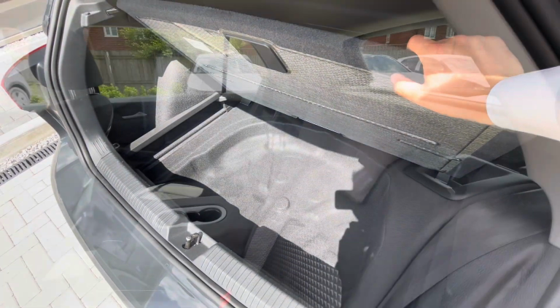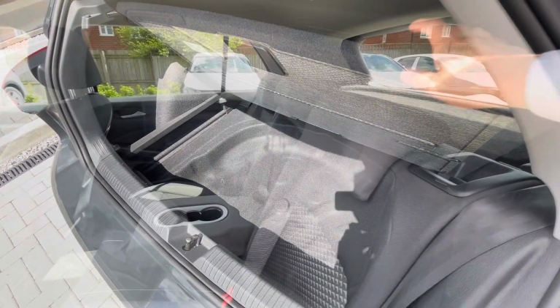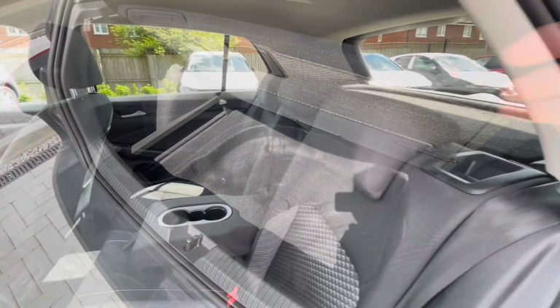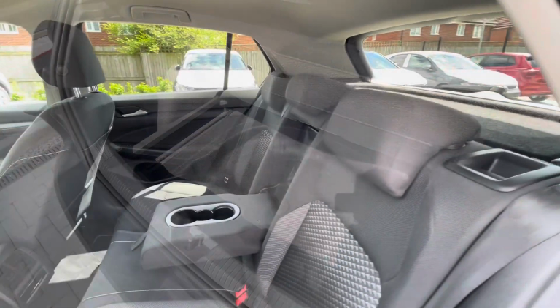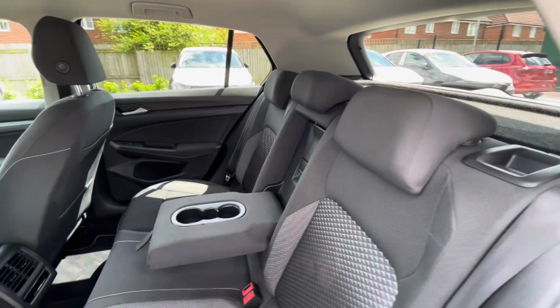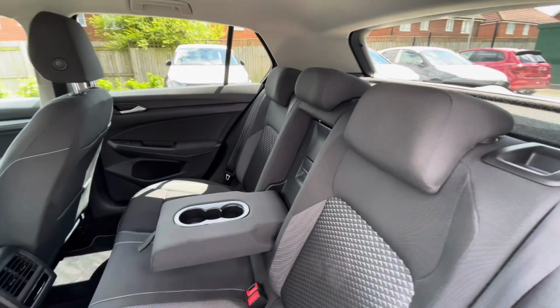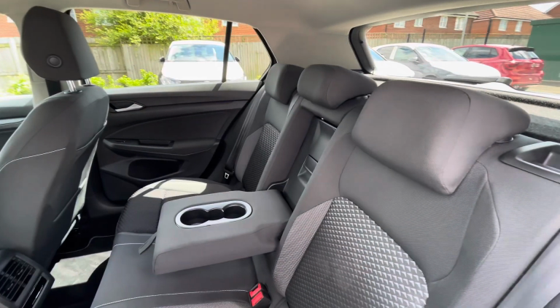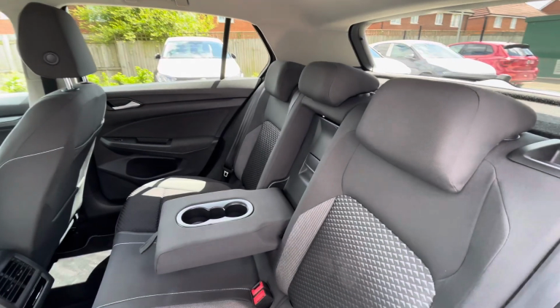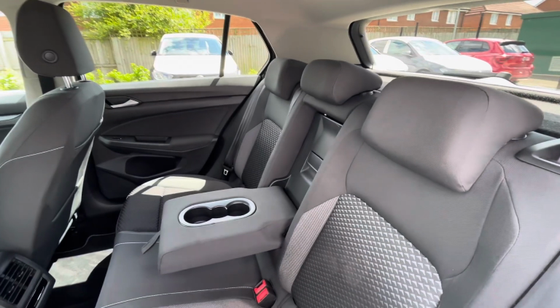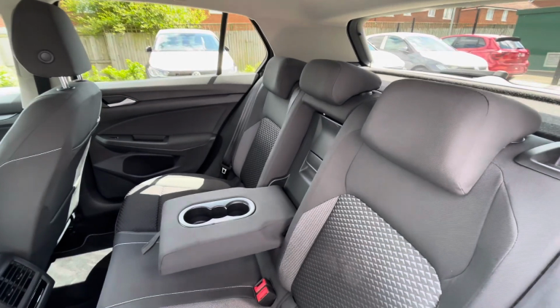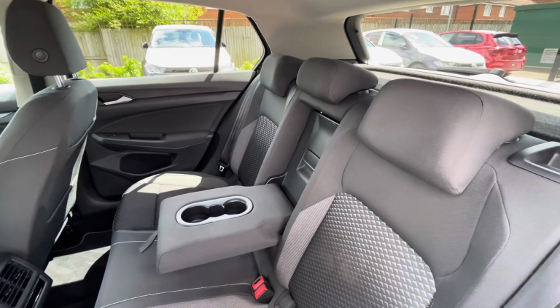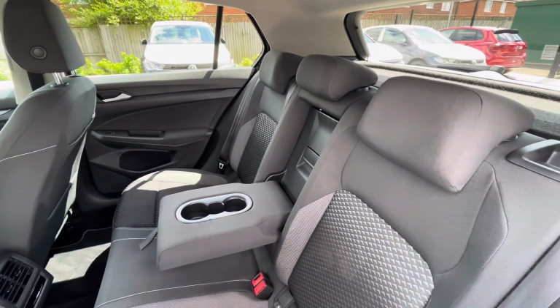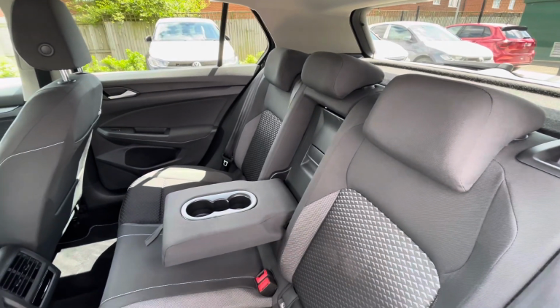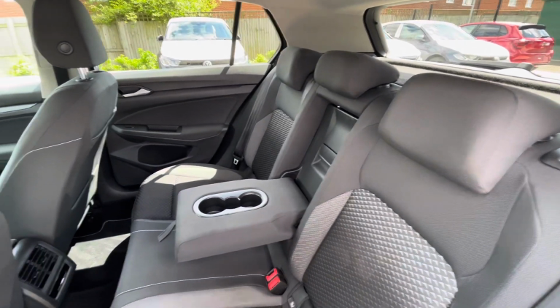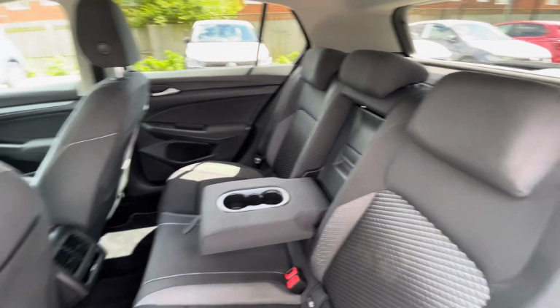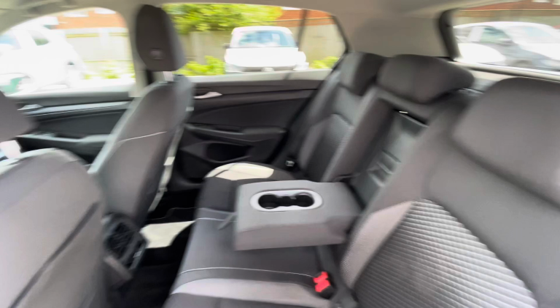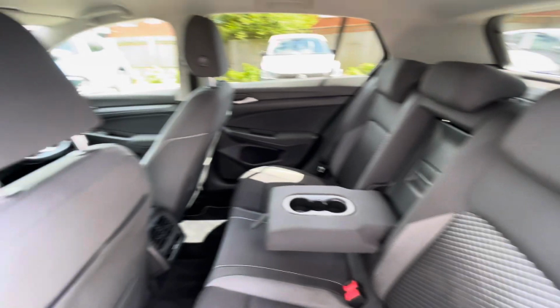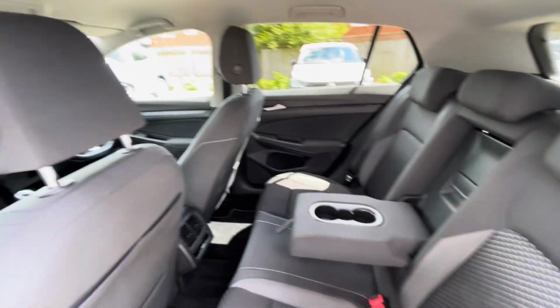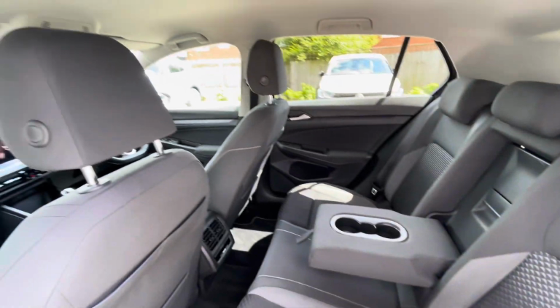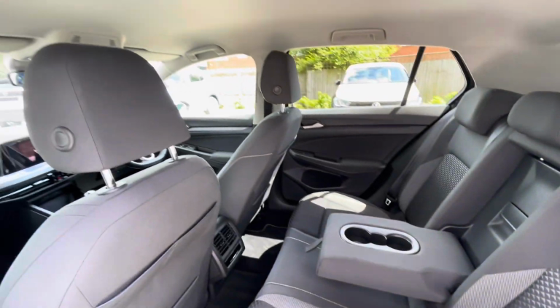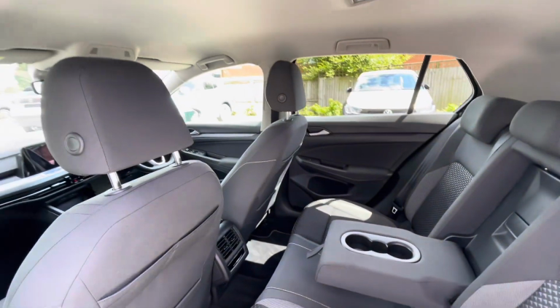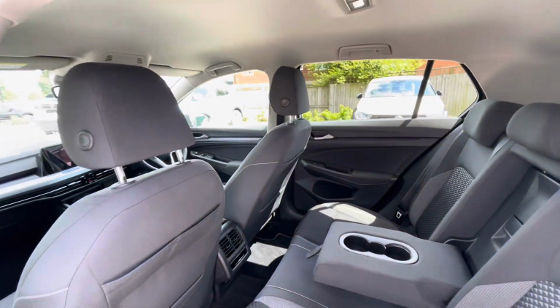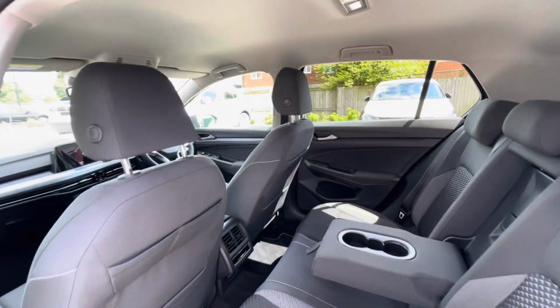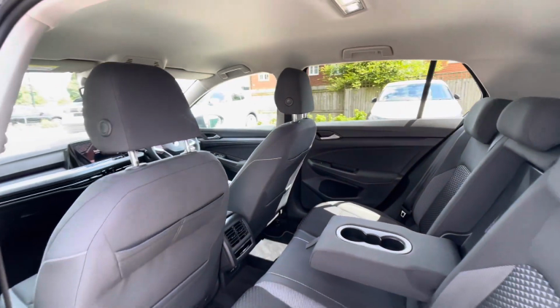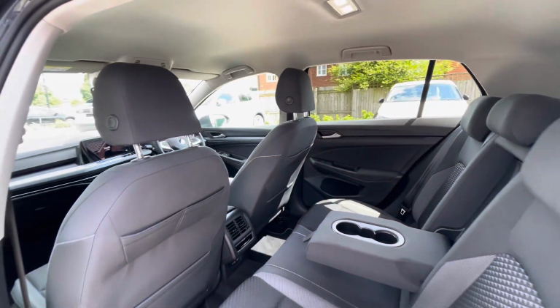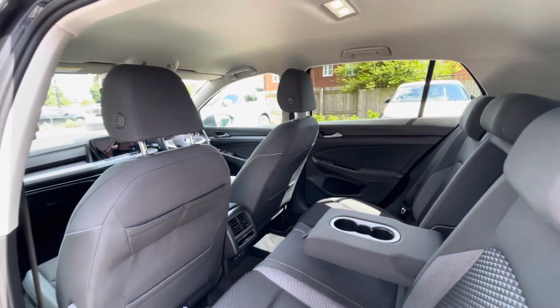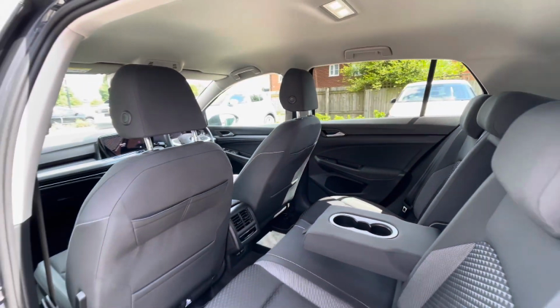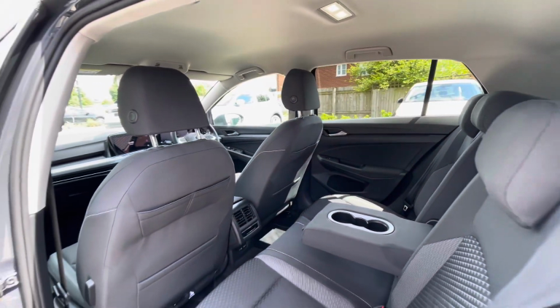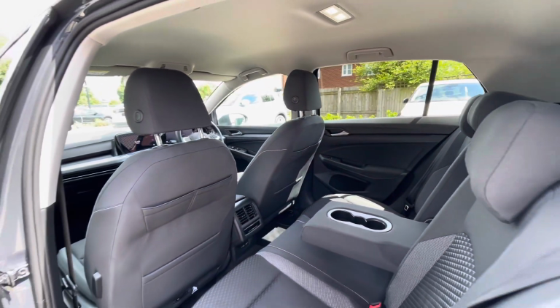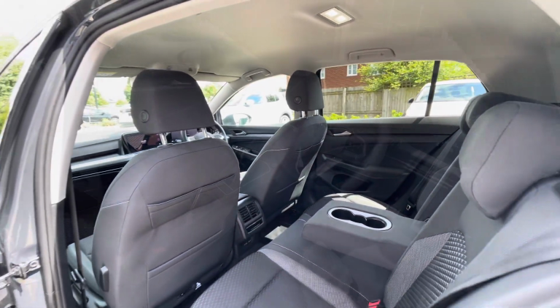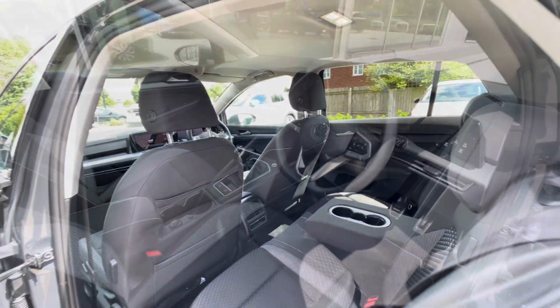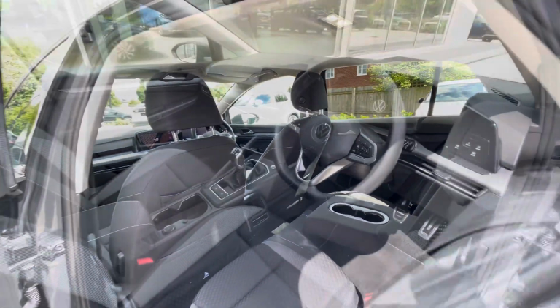We have ISOFIX points in the back for rear child seats alongside USB-C inputs in the back there and cup holders in the centre console.